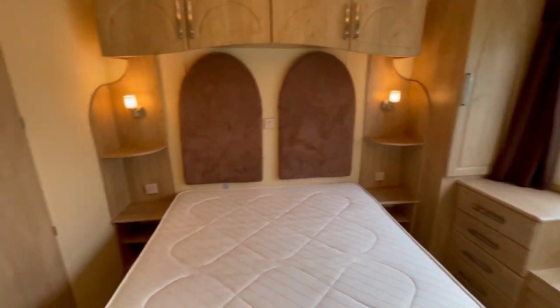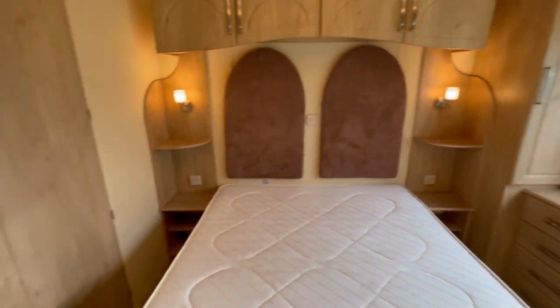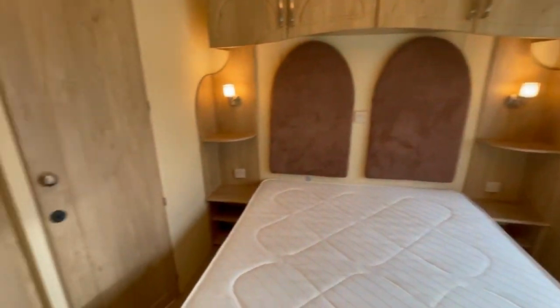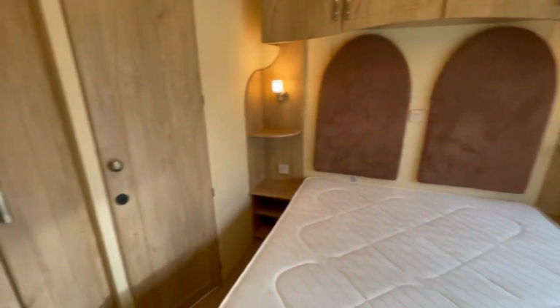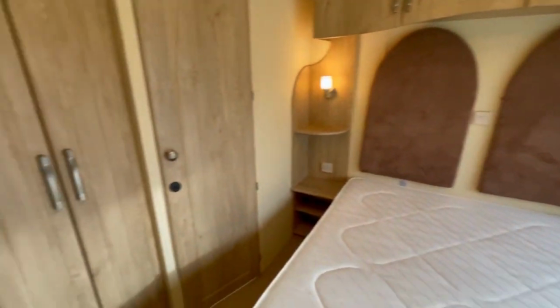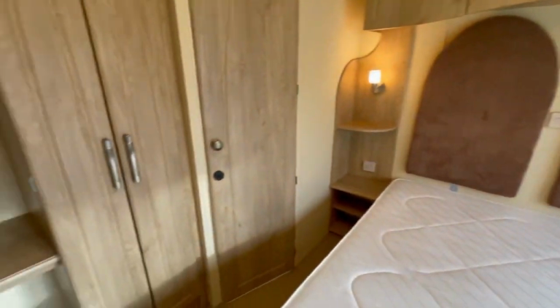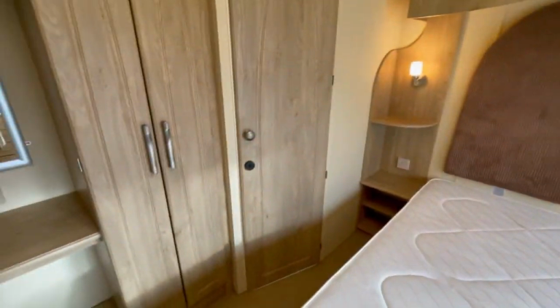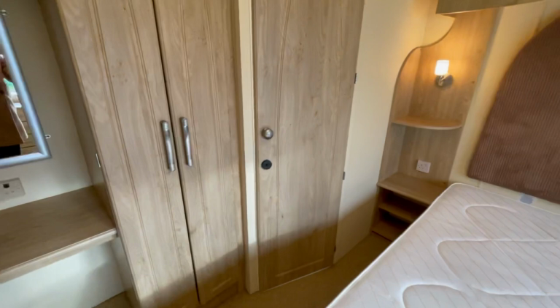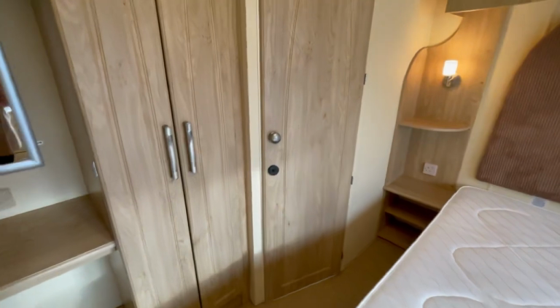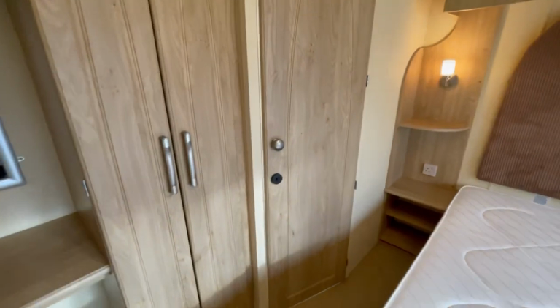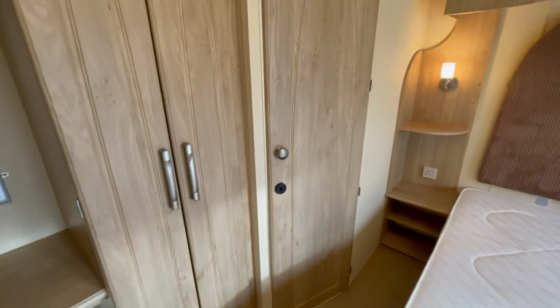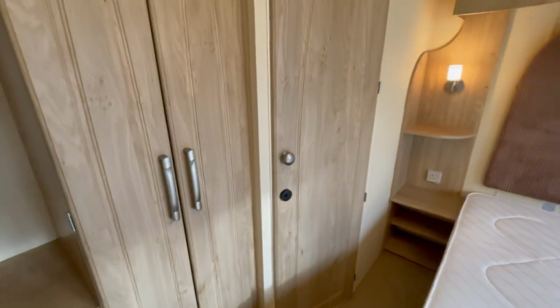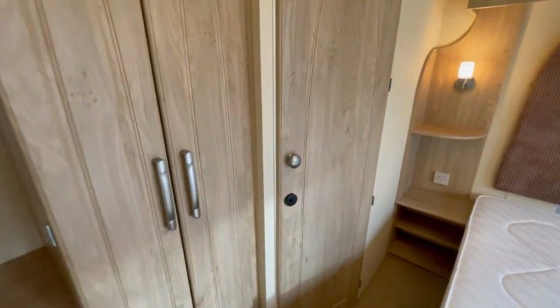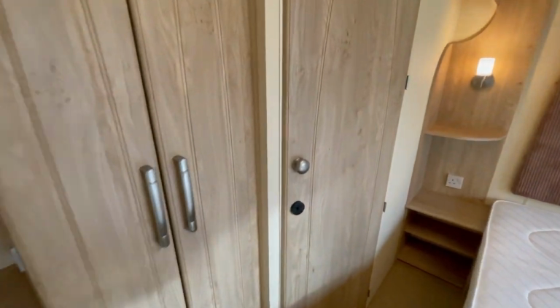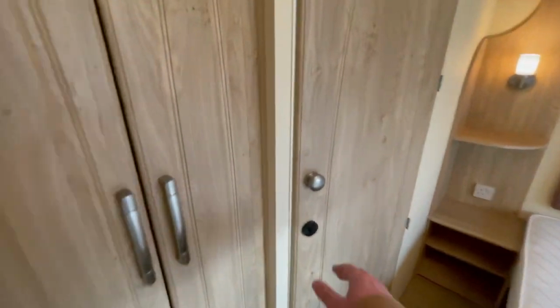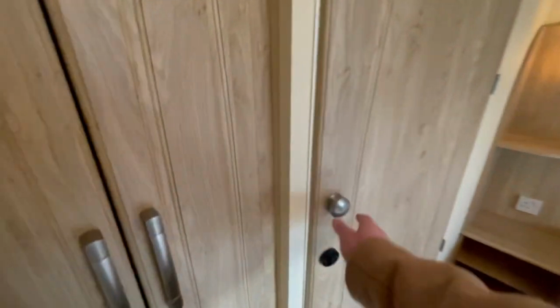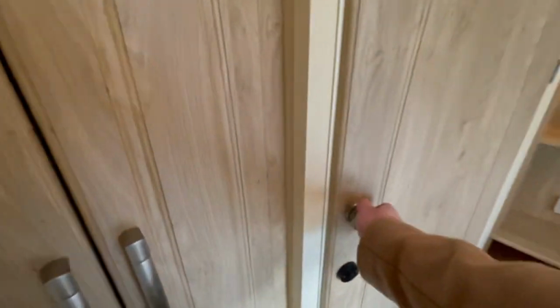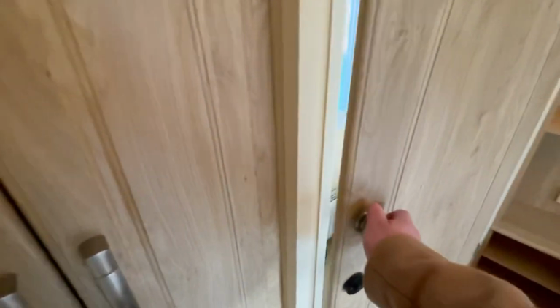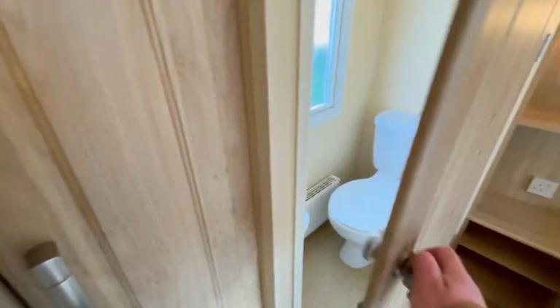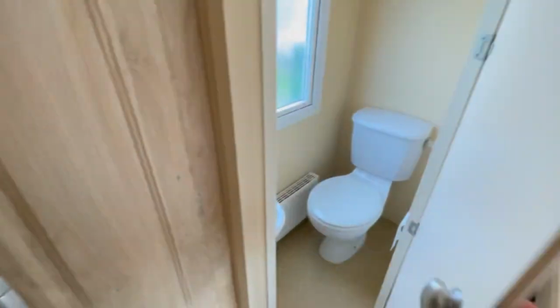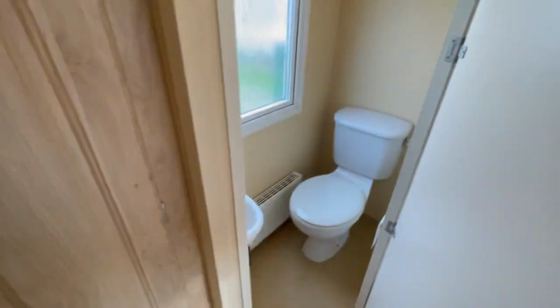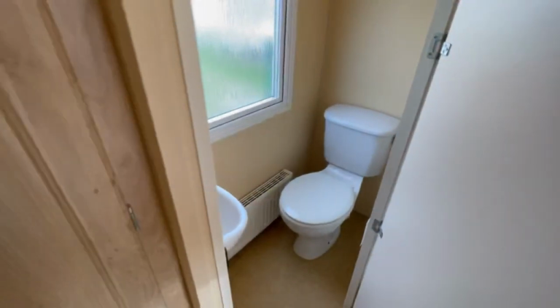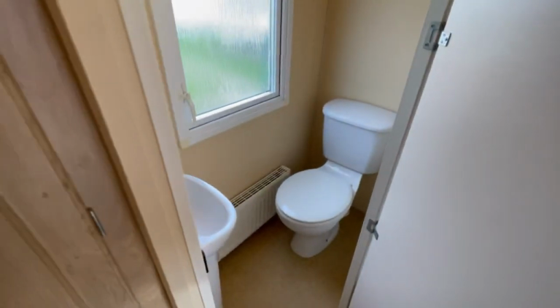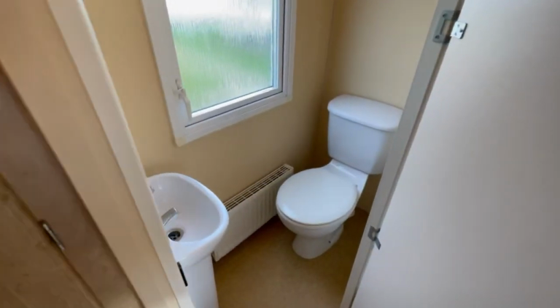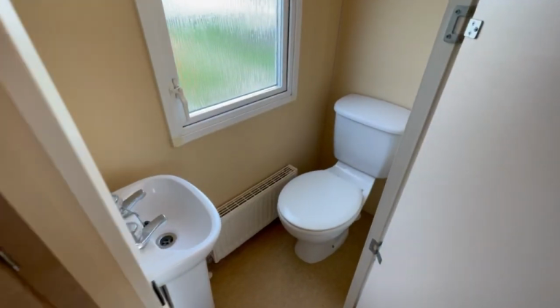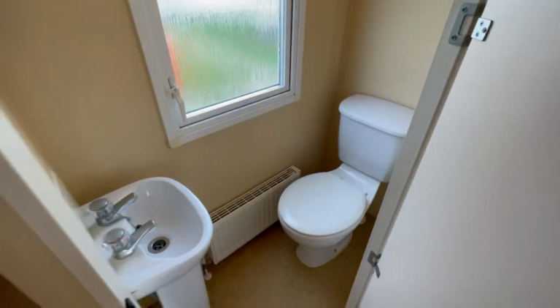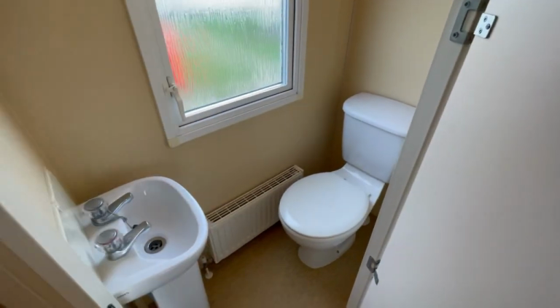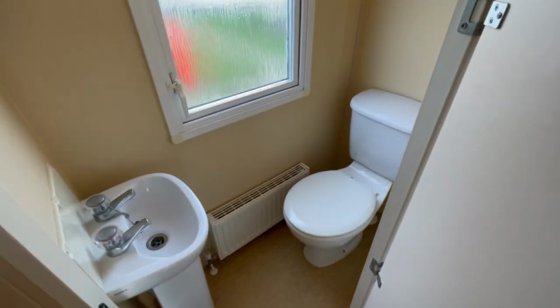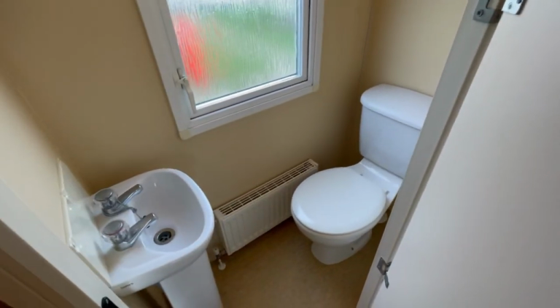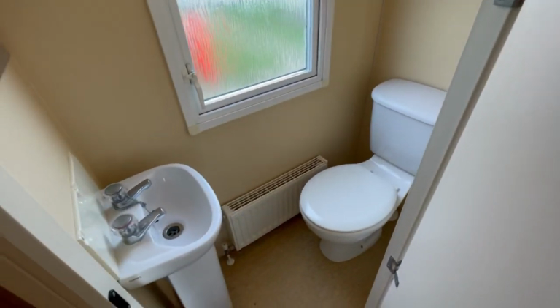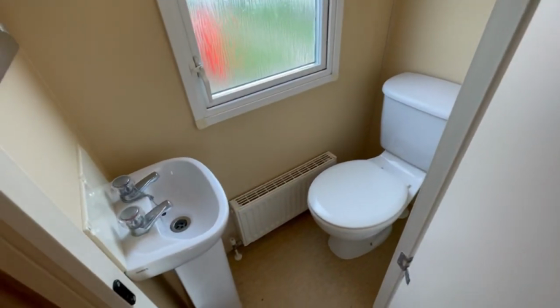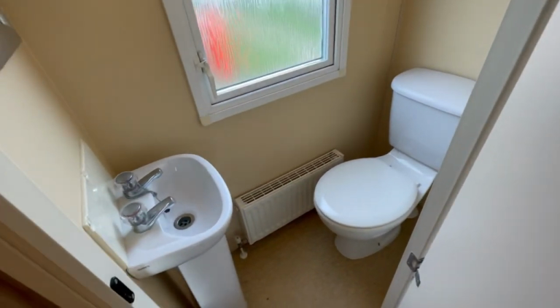Enclosed behind this door here we've also got an extra toilet as well as a wash basin.